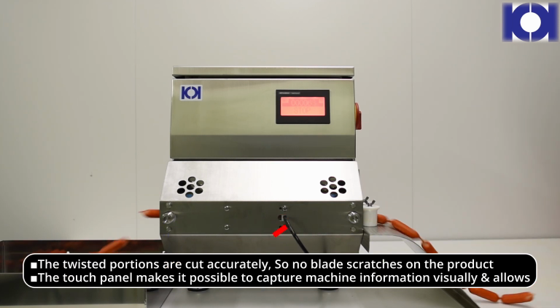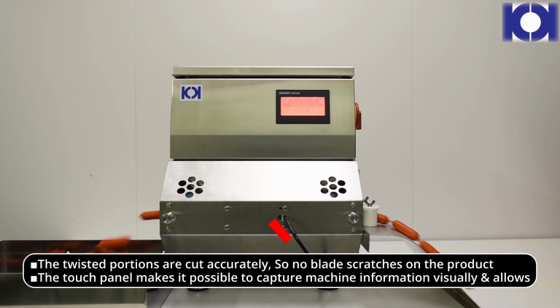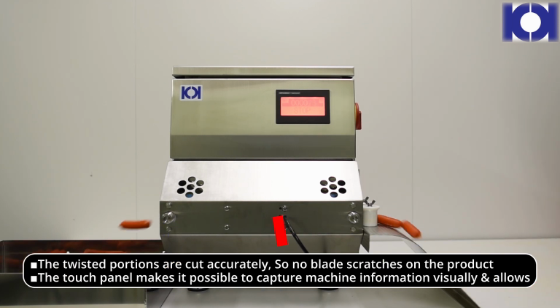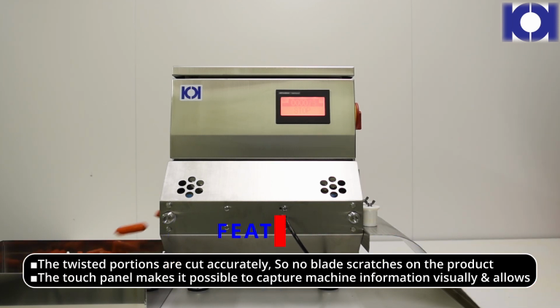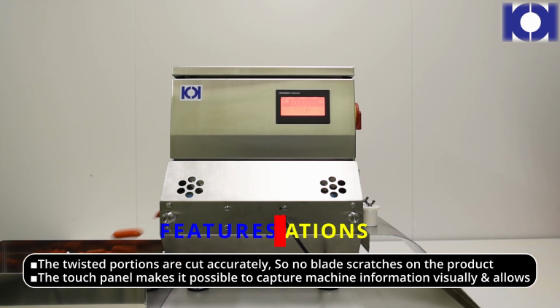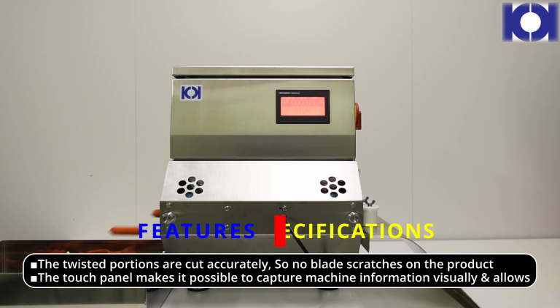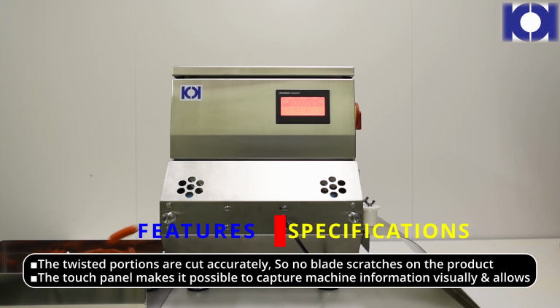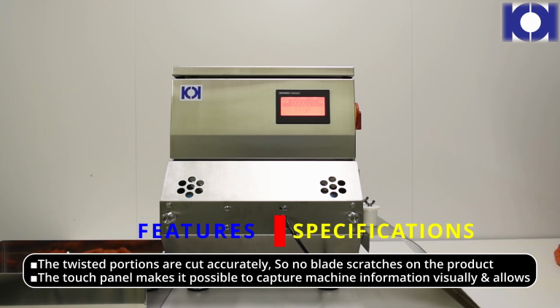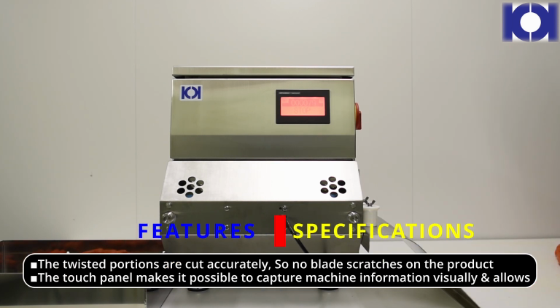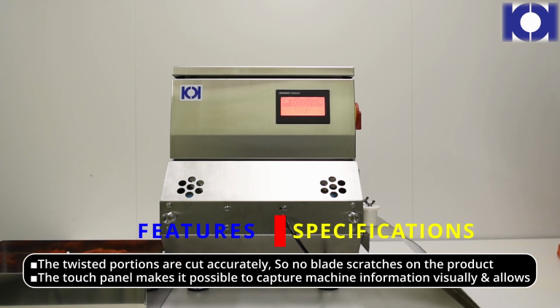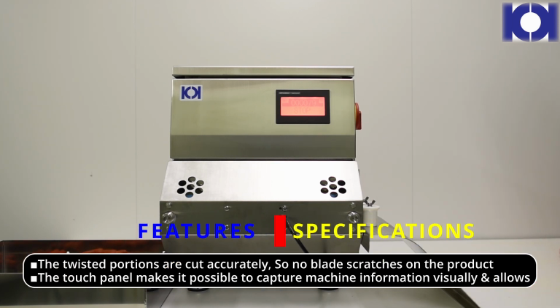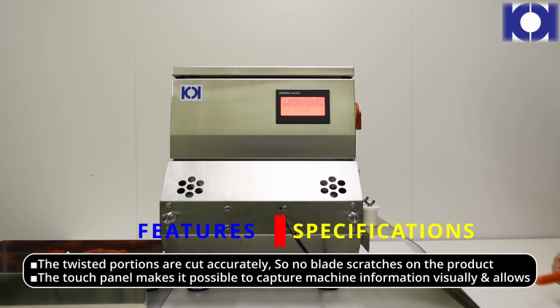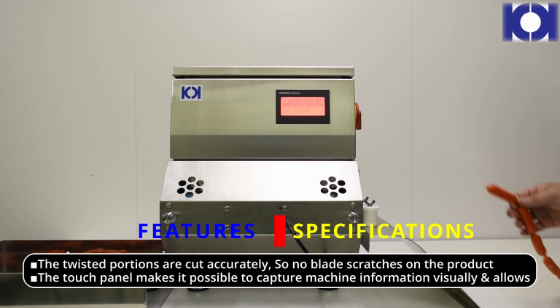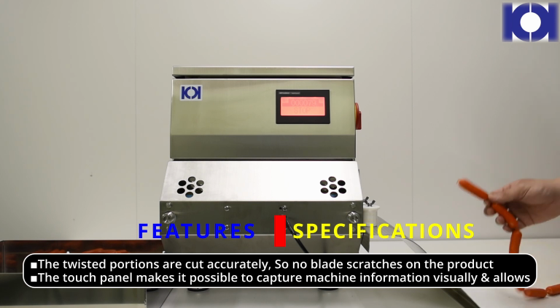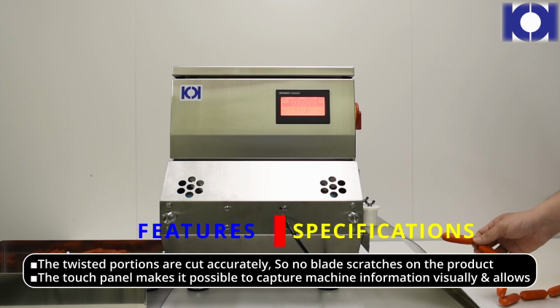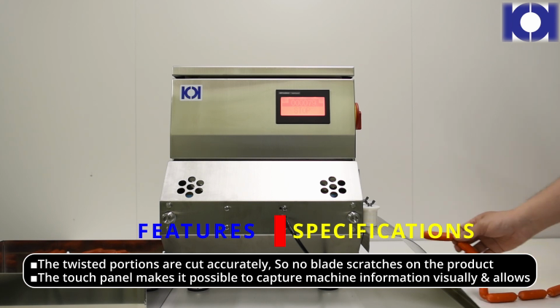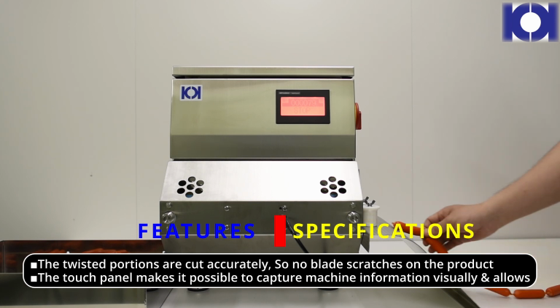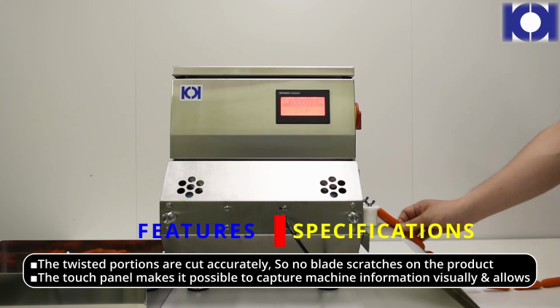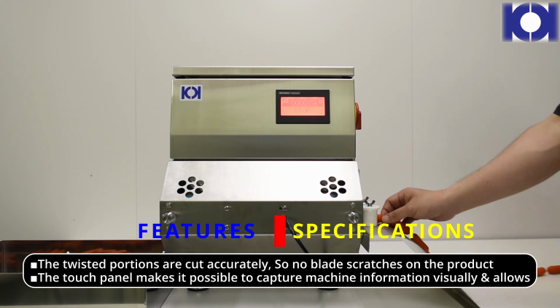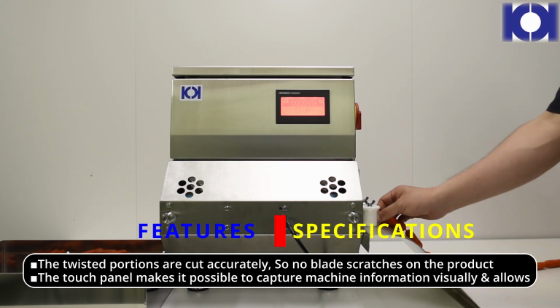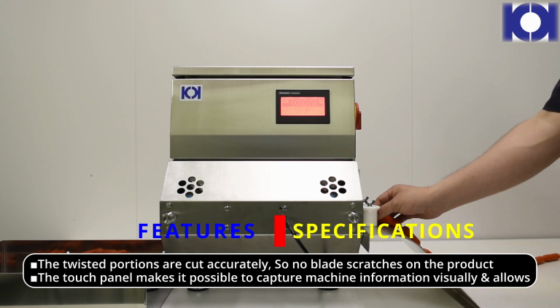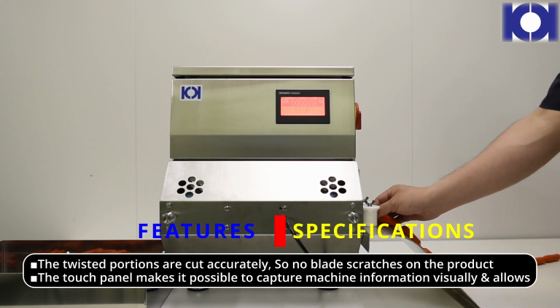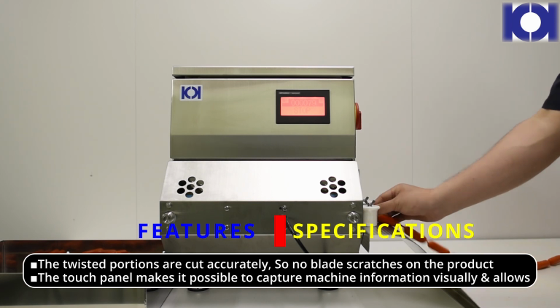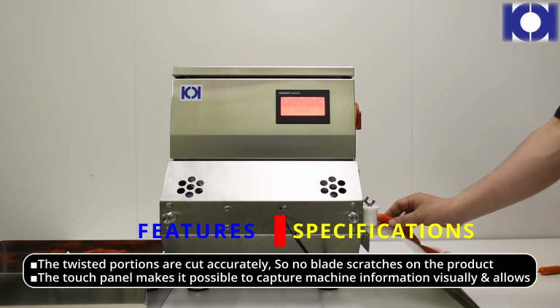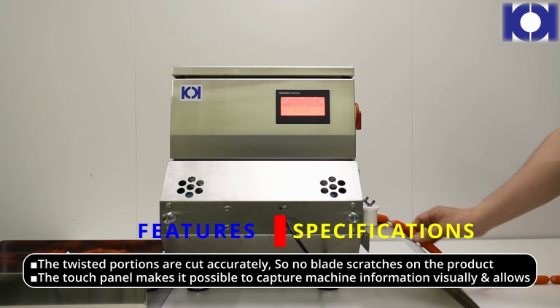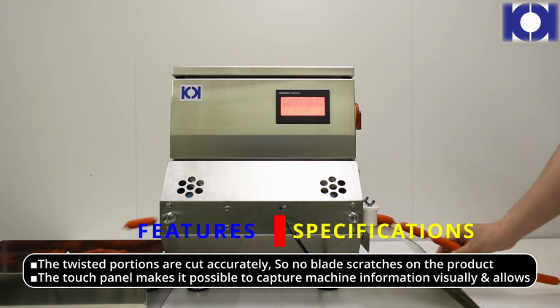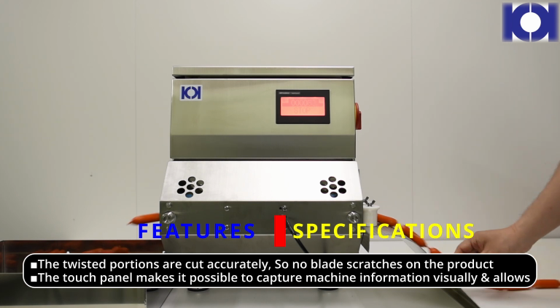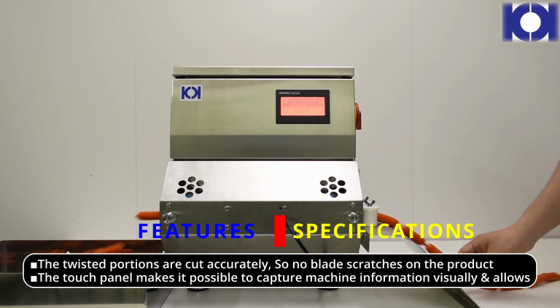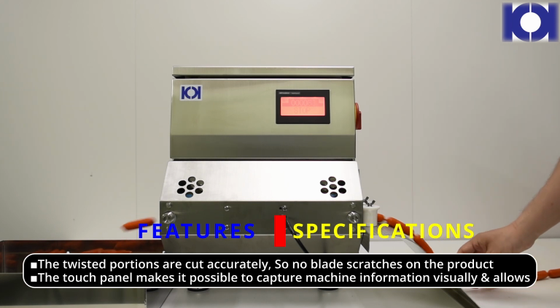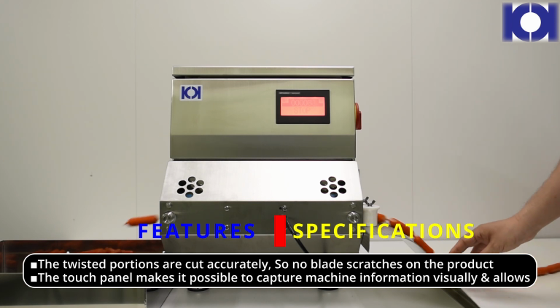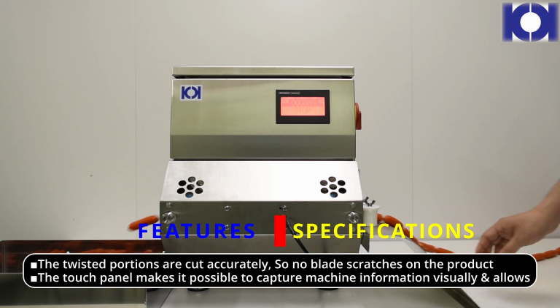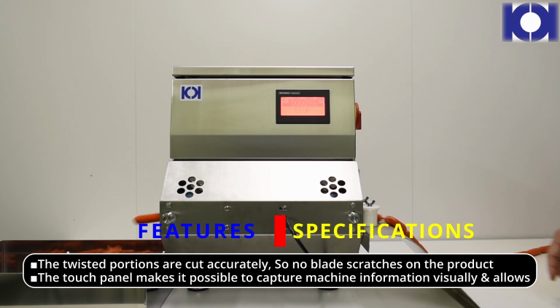The twisted portions are cut accurately, so there are no blade scratches on the product.